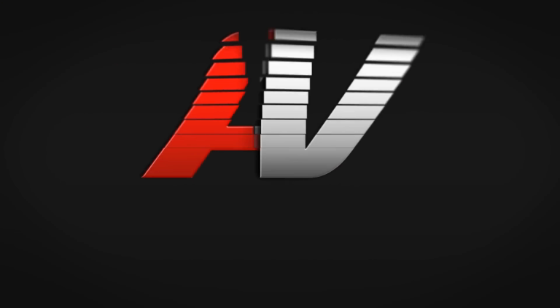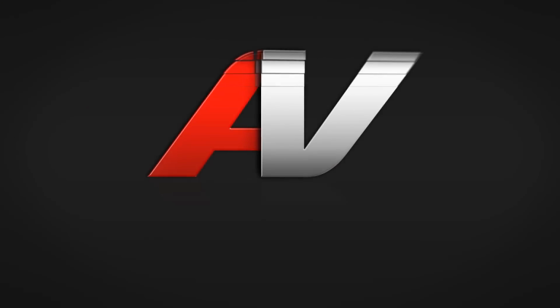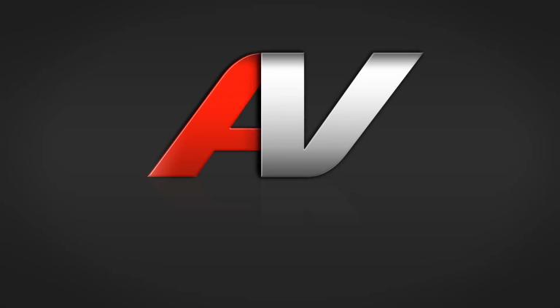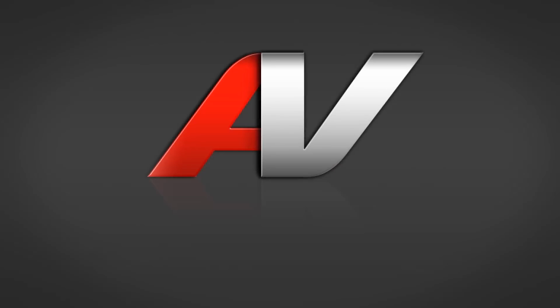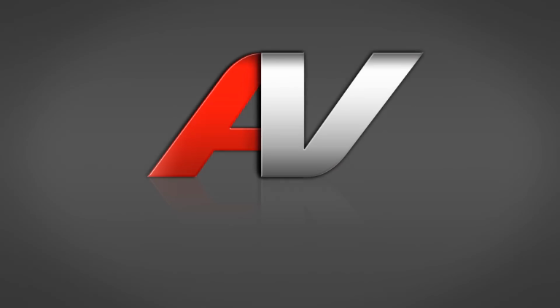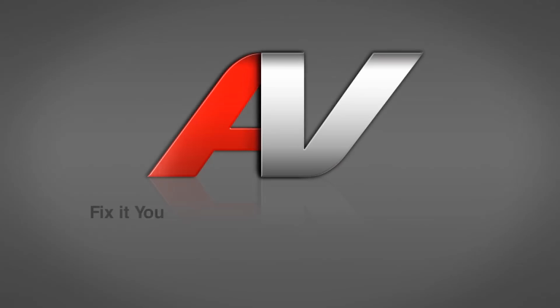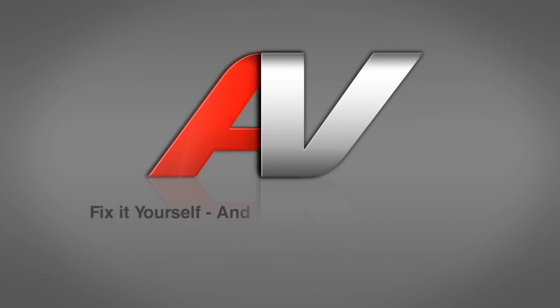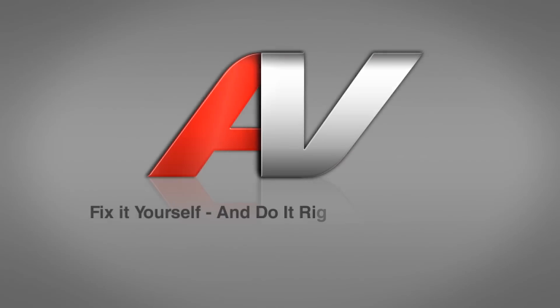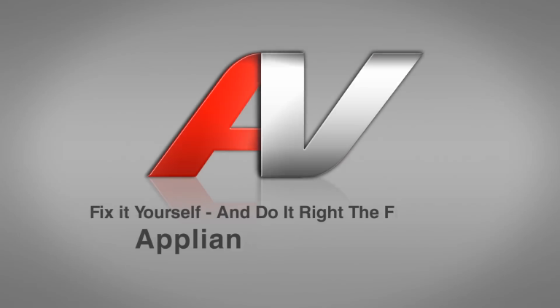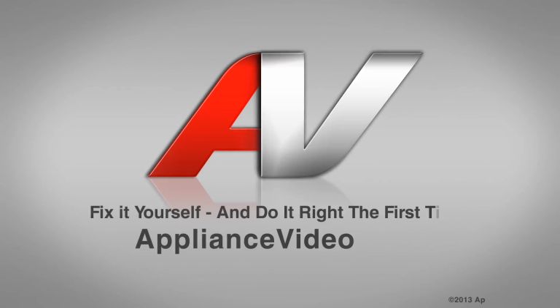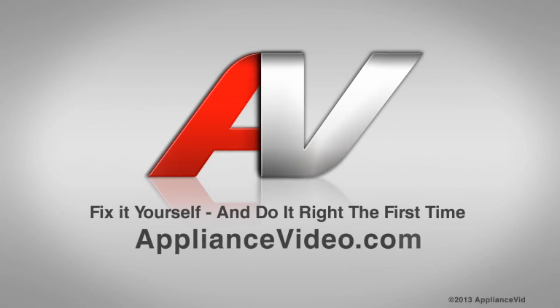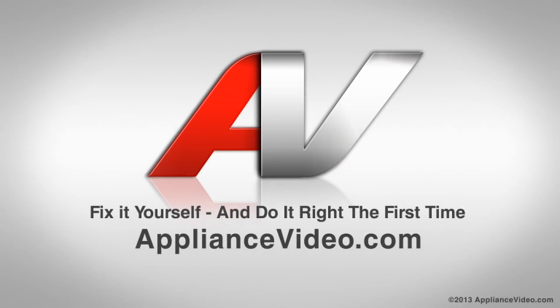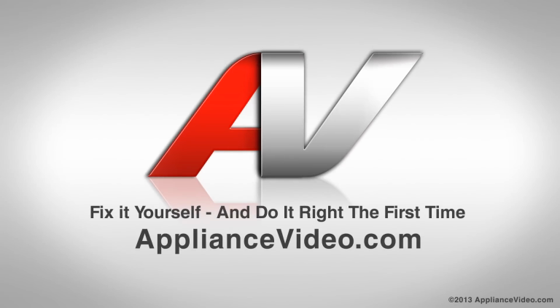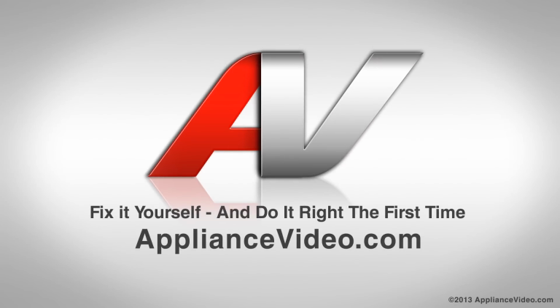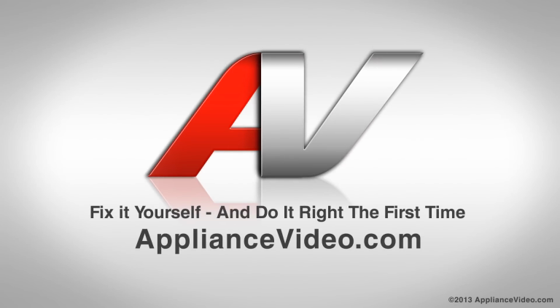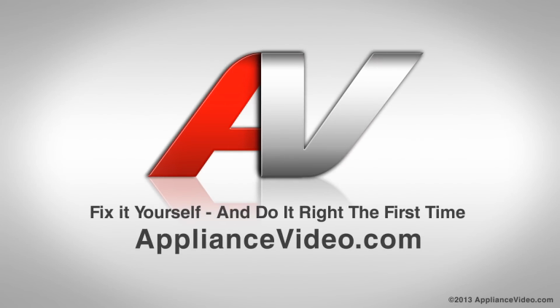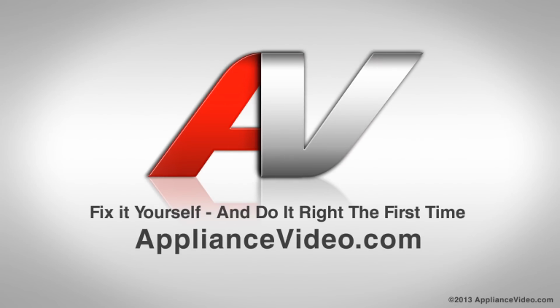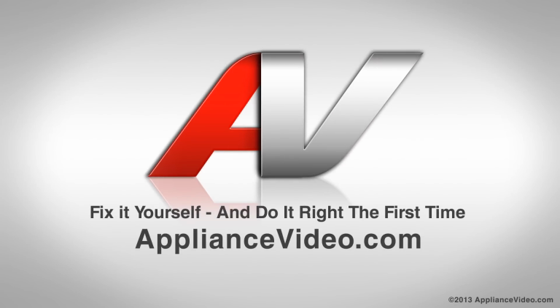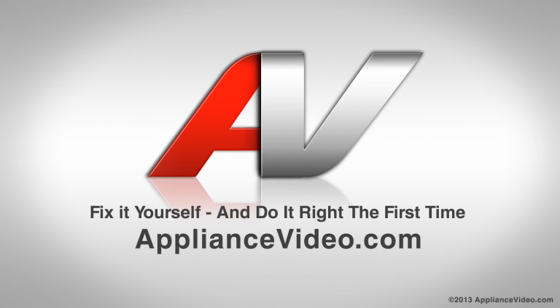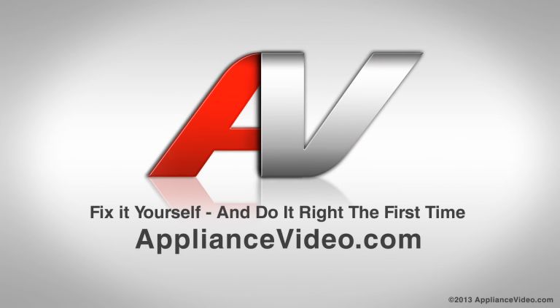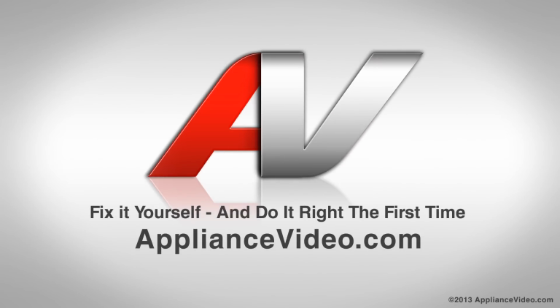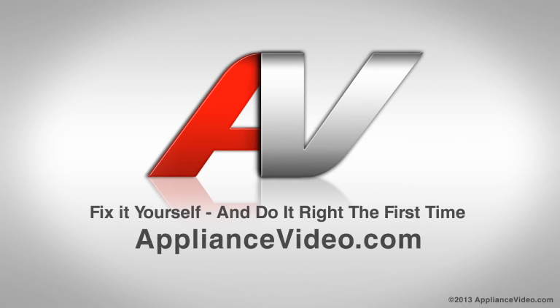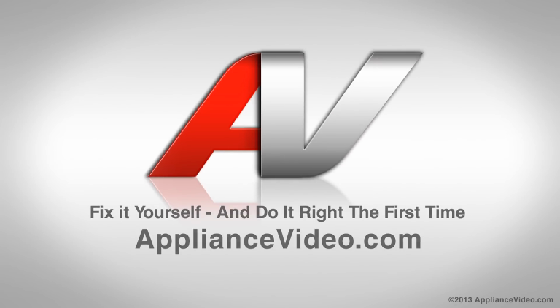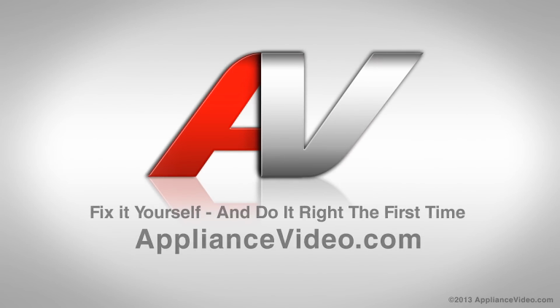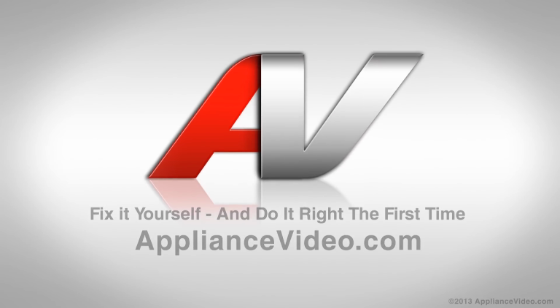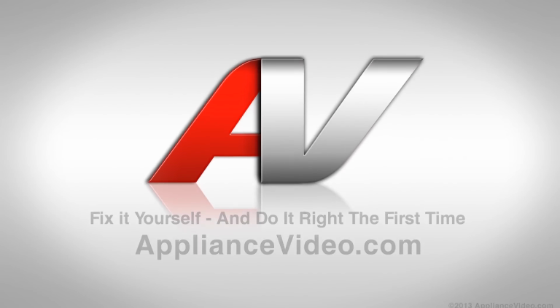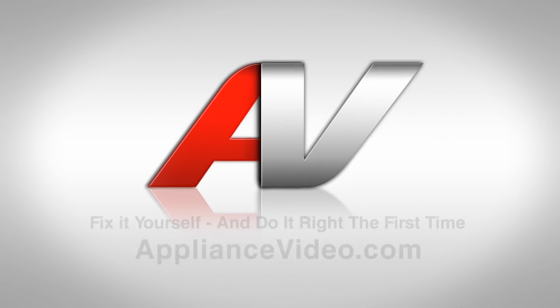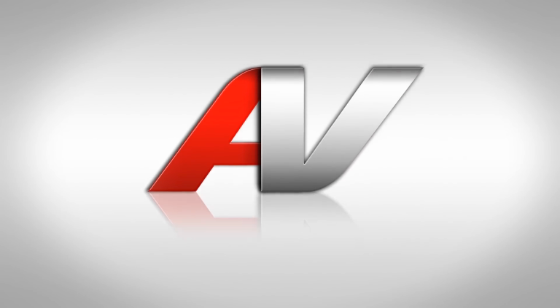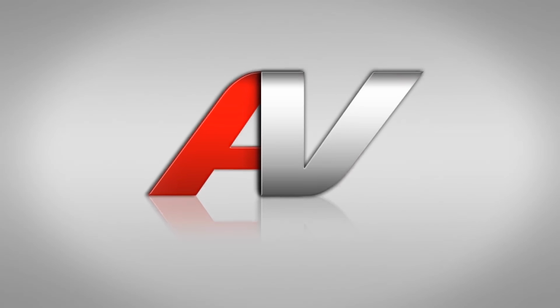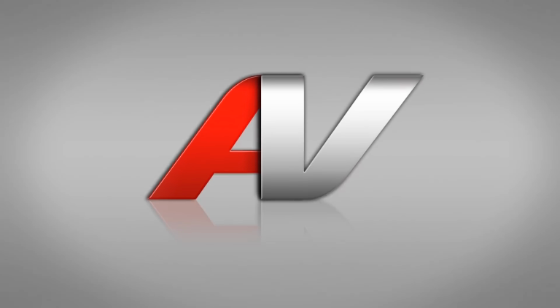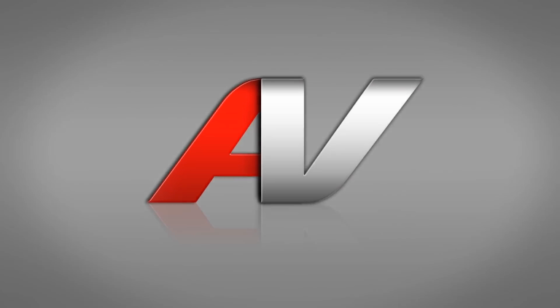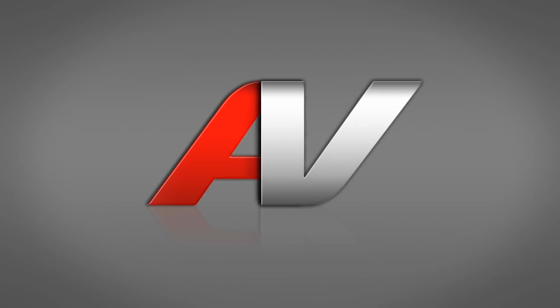Thank you for watching another quality in-home repair video brought to you by ApplianceVideo.com.